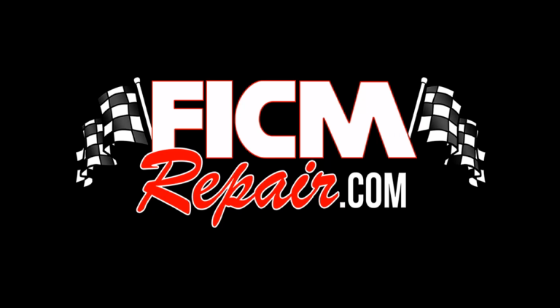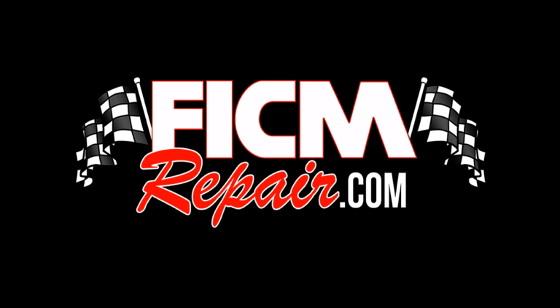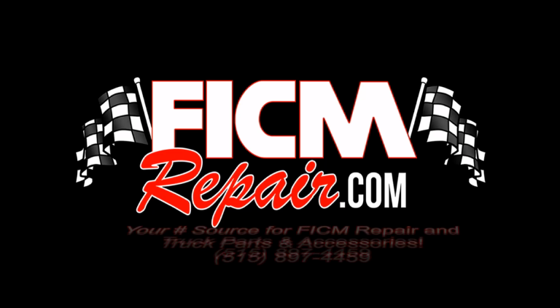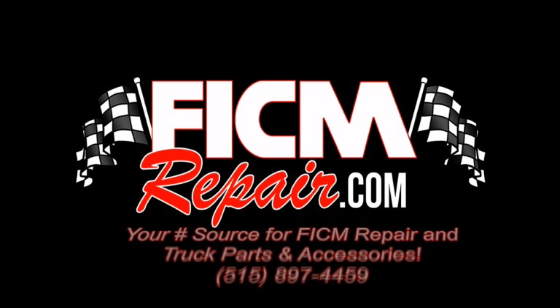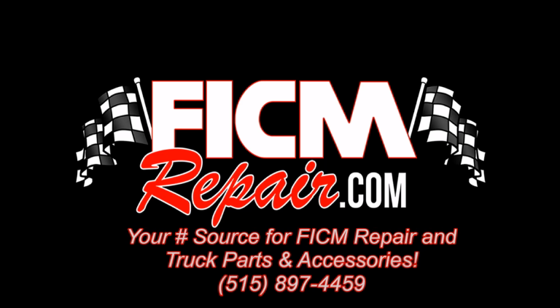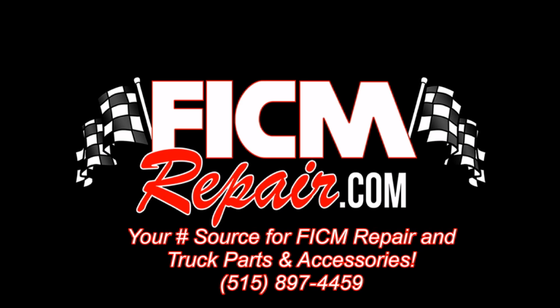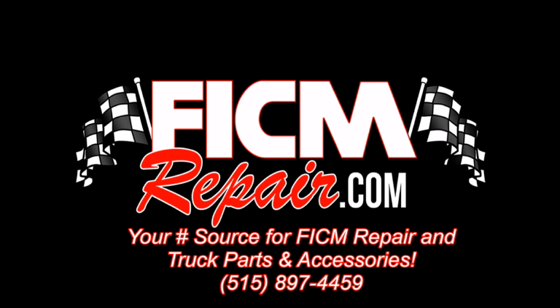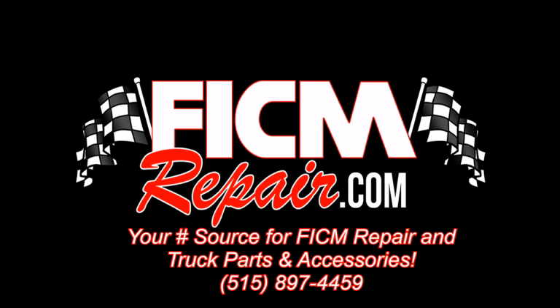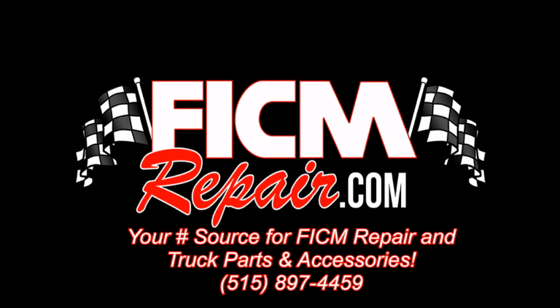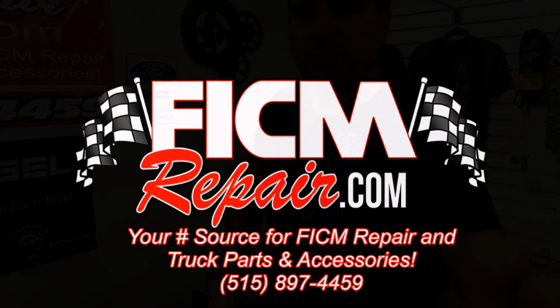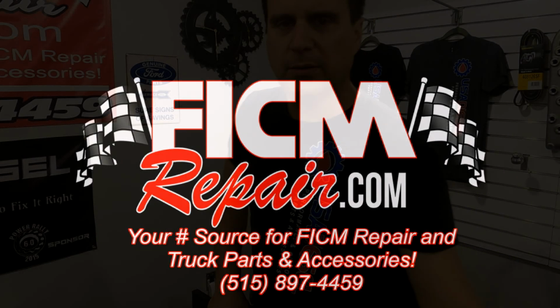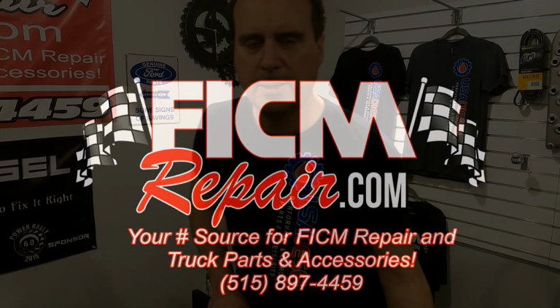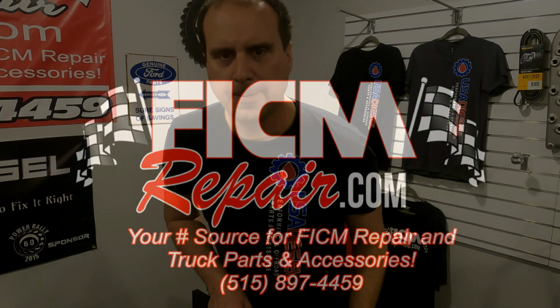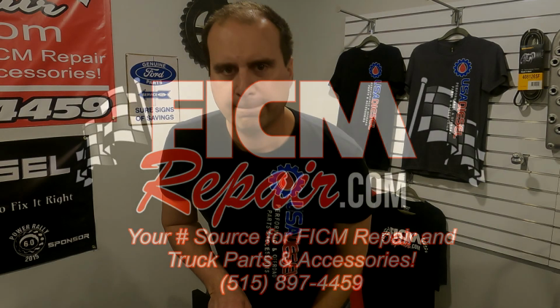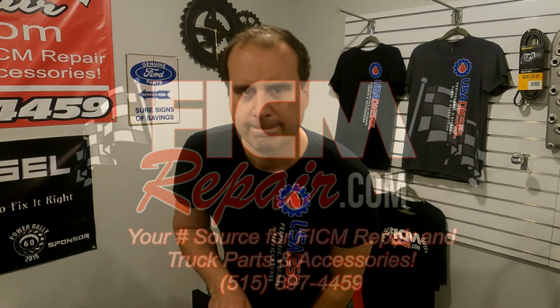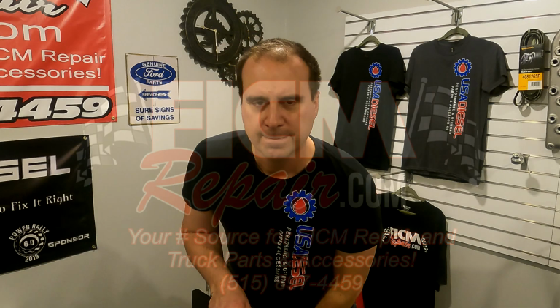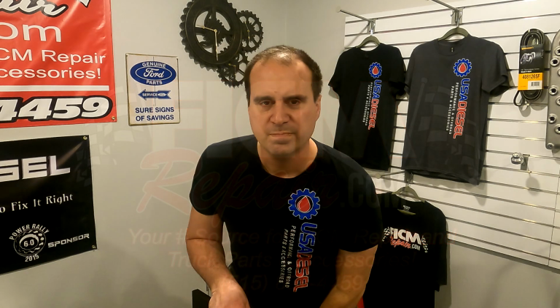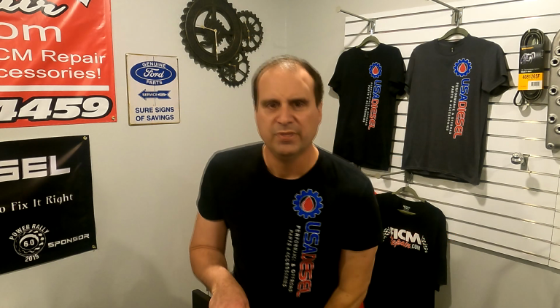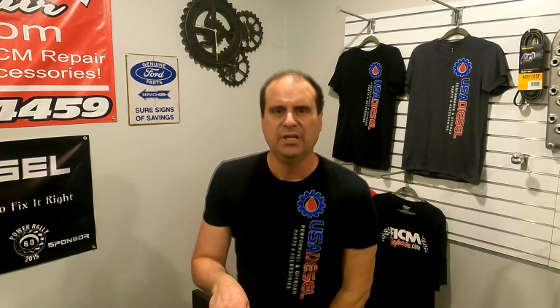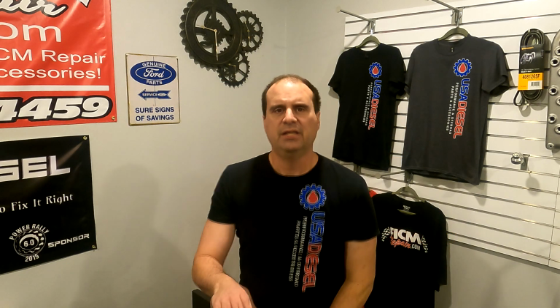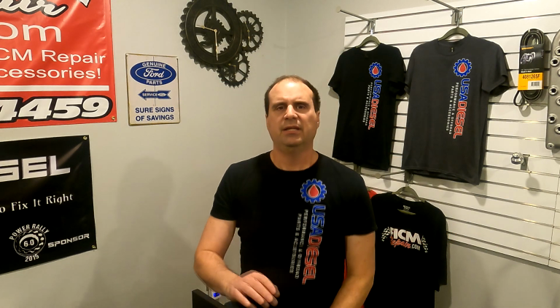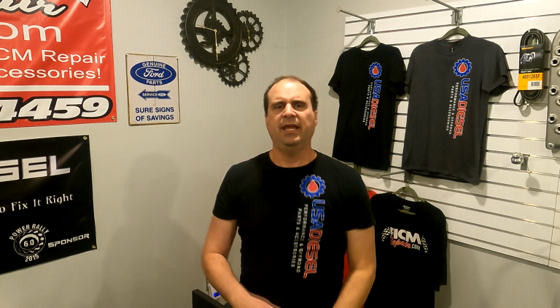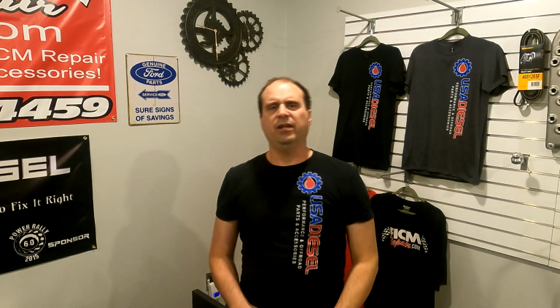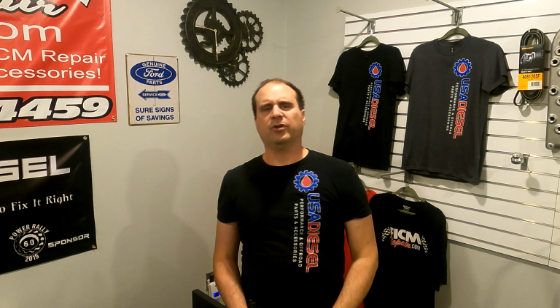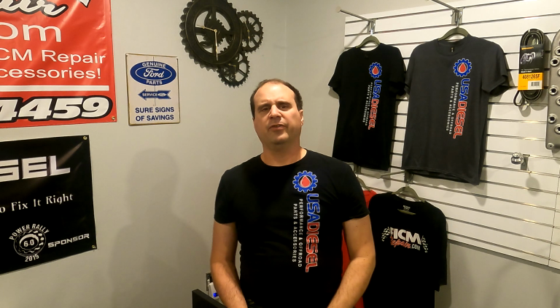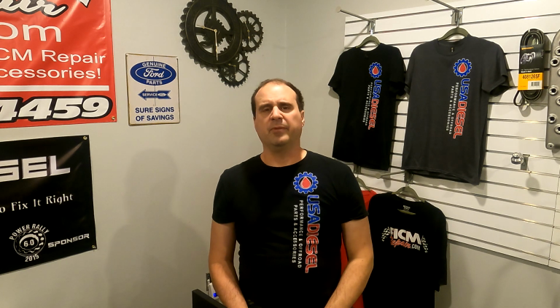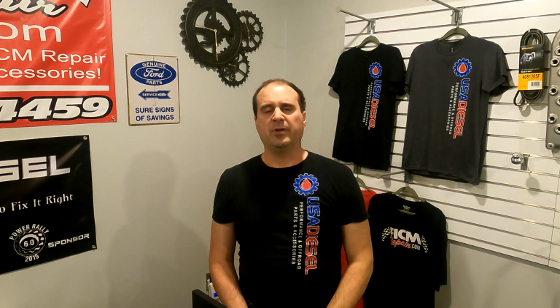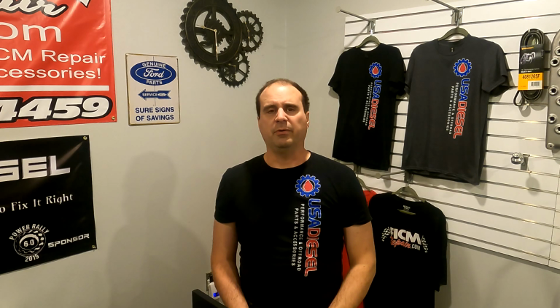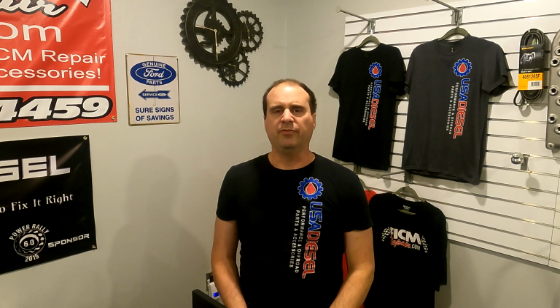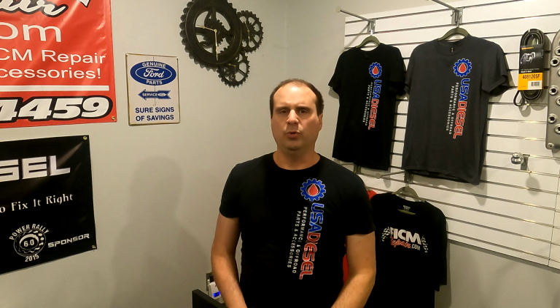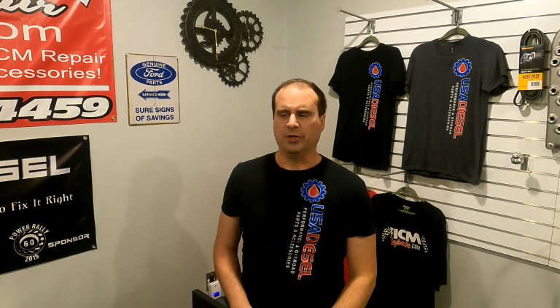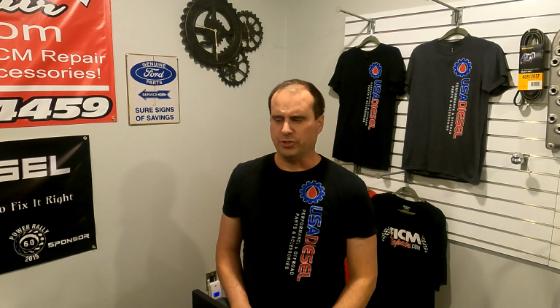FigureRepair.com. We're all in this together. Hey, Ed over here at FigureRepair. How about fuel pressure?